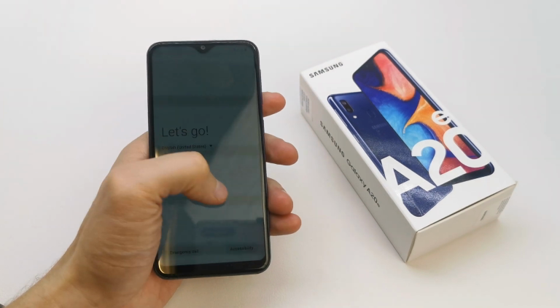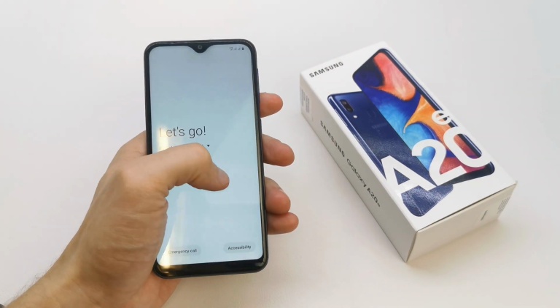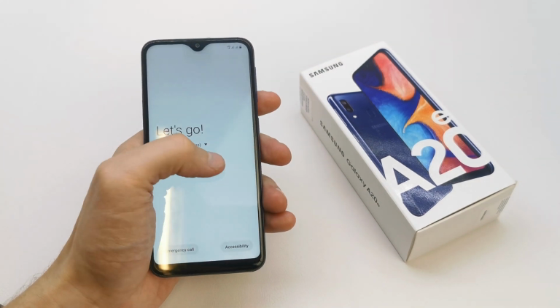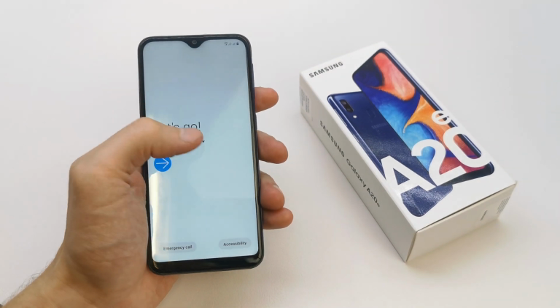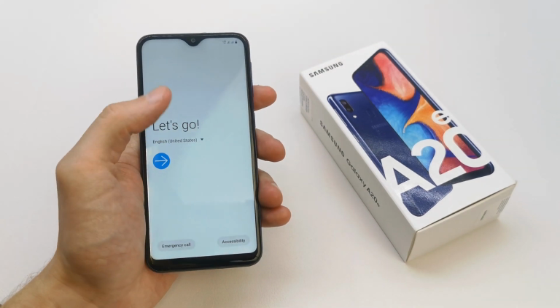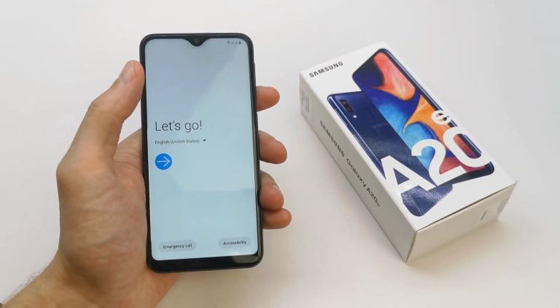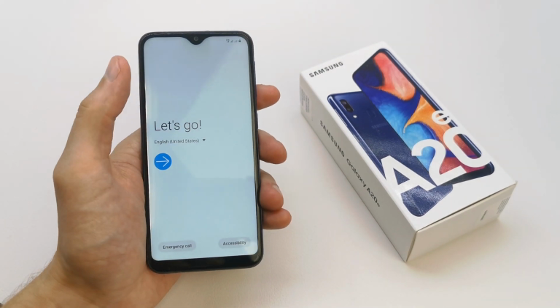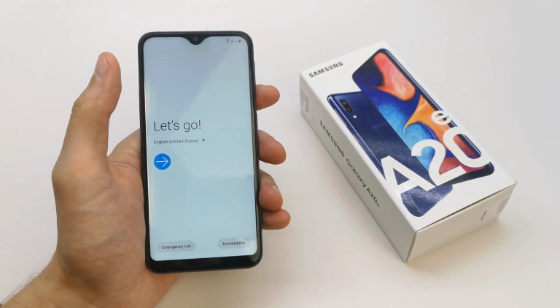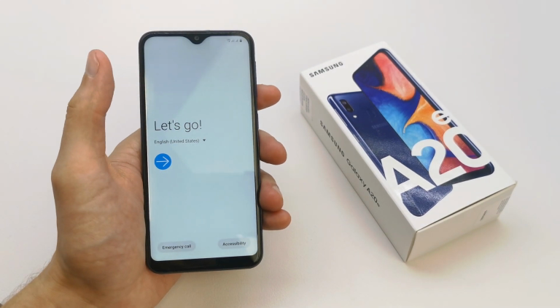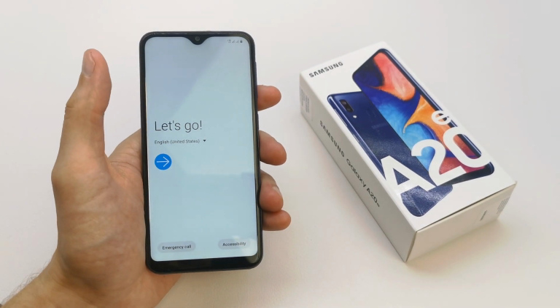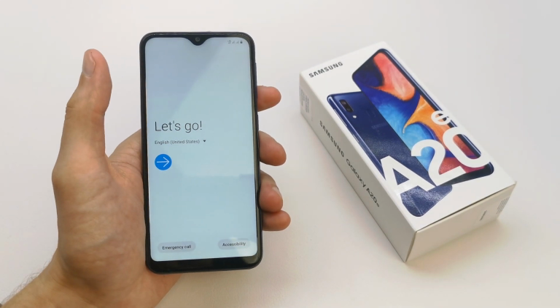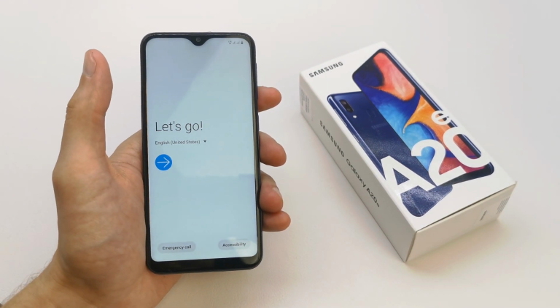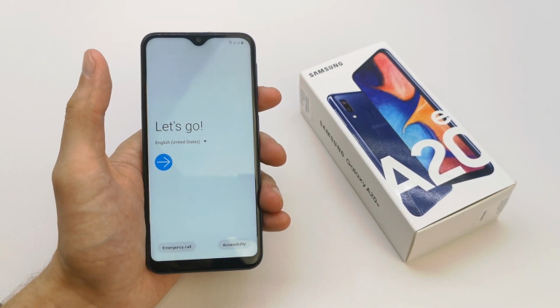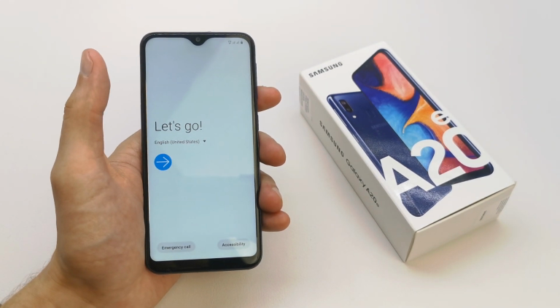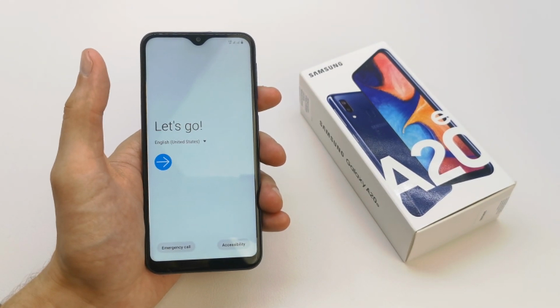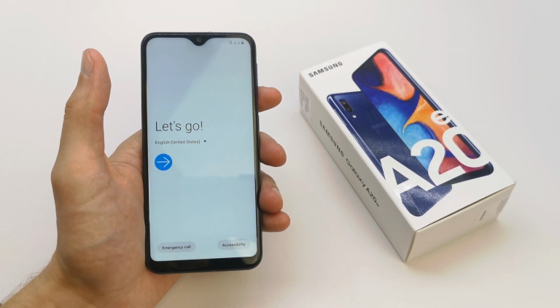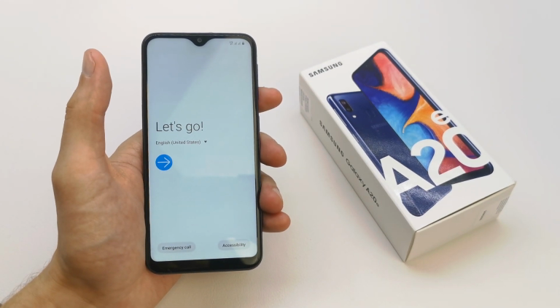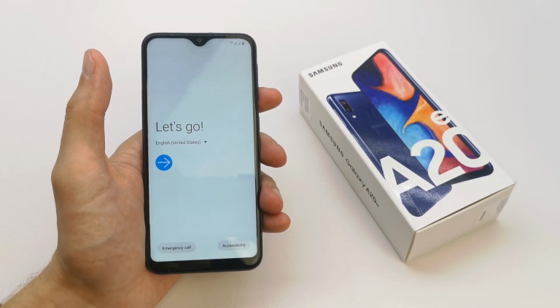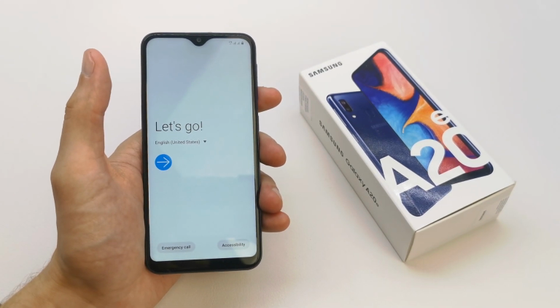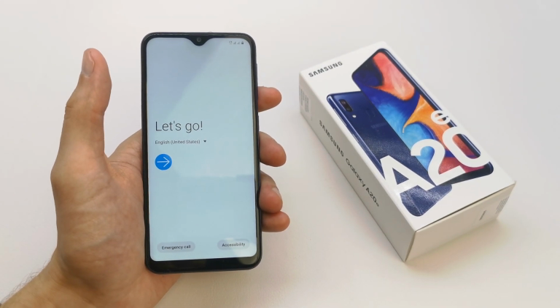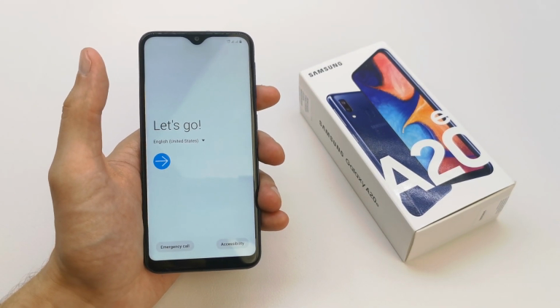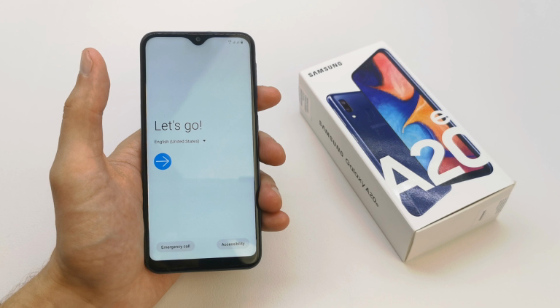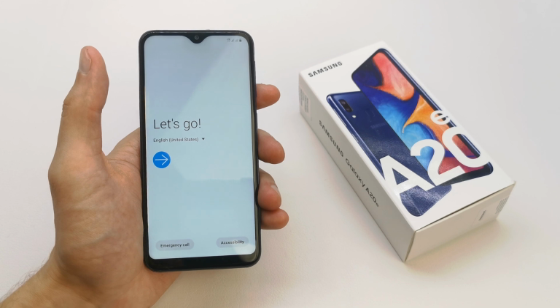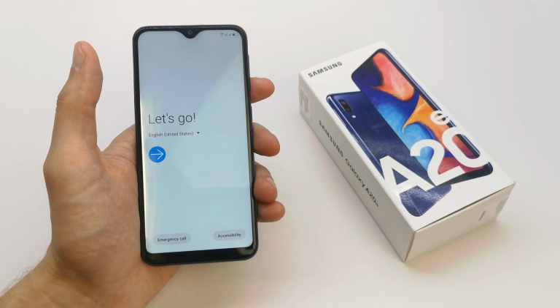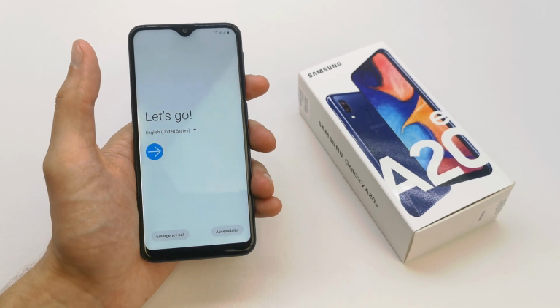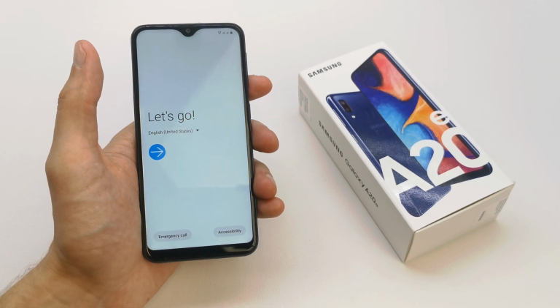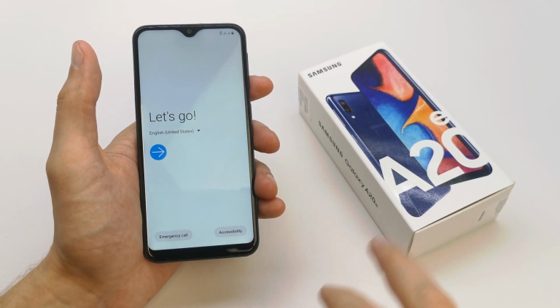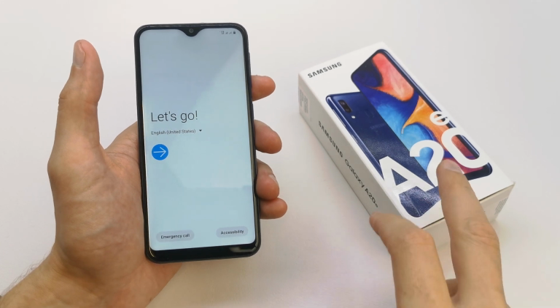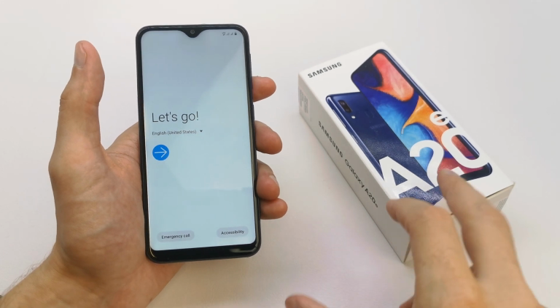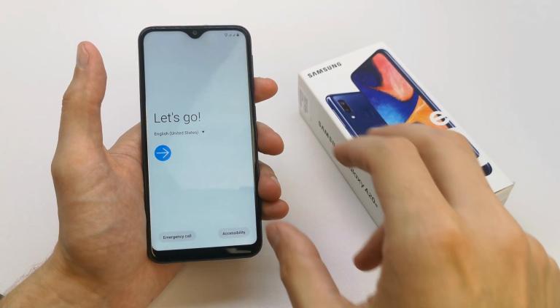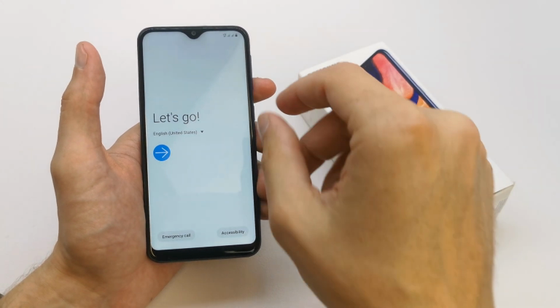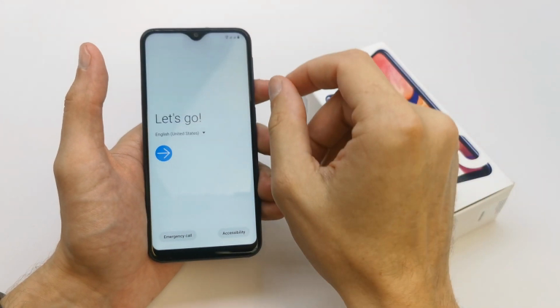Hi, welcome back on the do-it-yourself channel. Today I'm going to show you how to first set up your Samsung A20A.